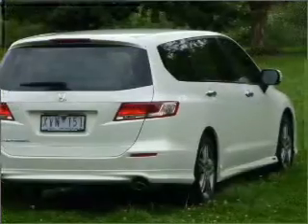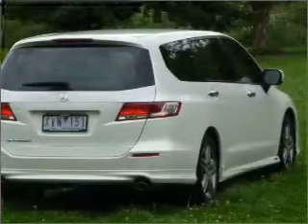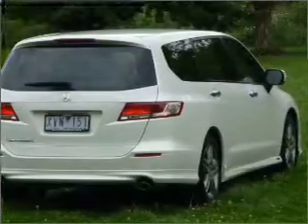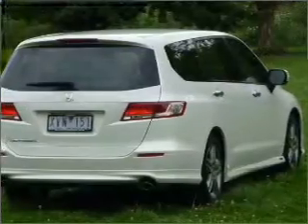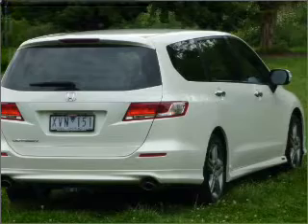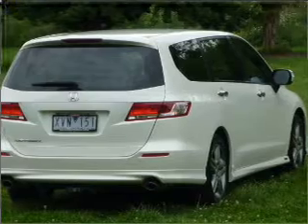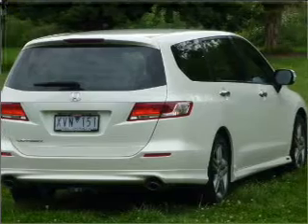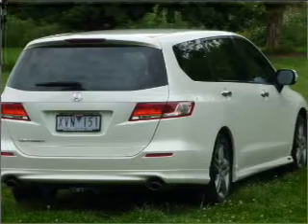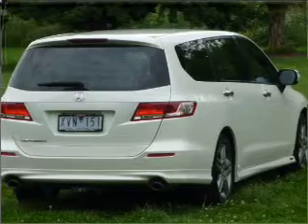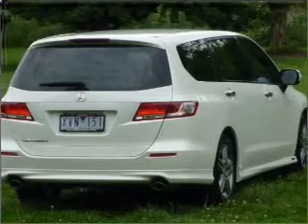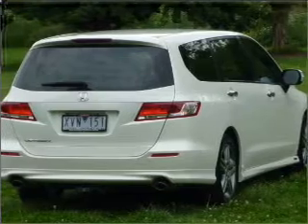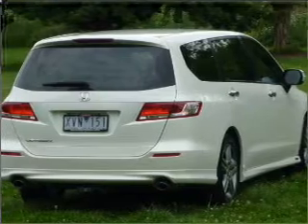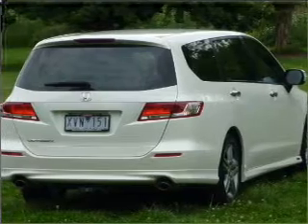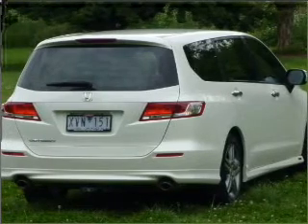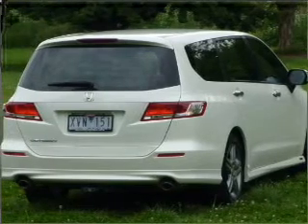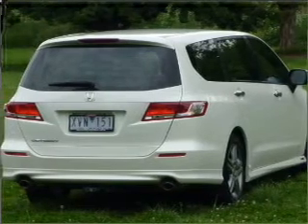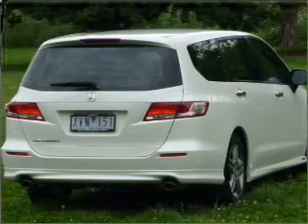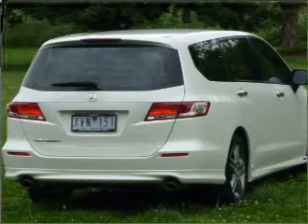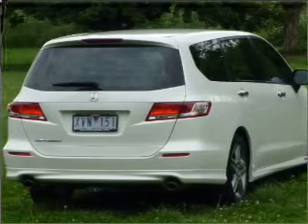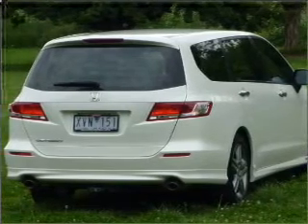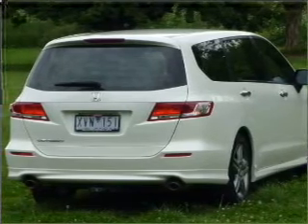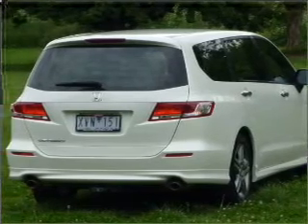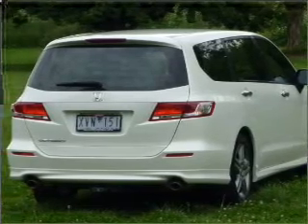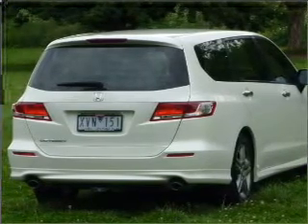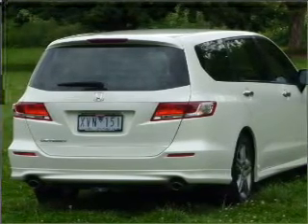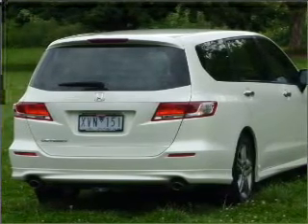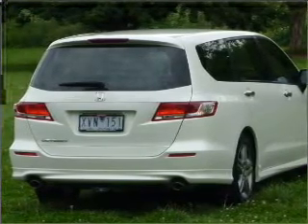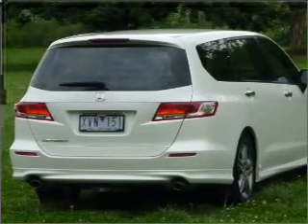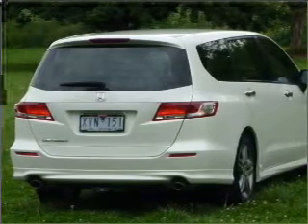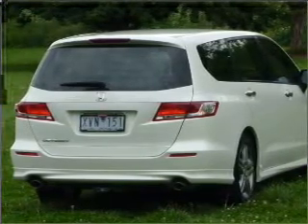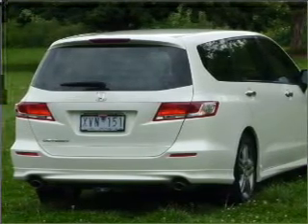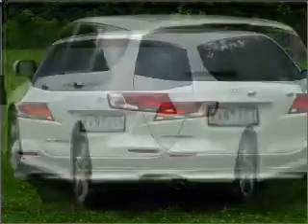Also included are ventilated disc brakes, side airbag, stability control, curtain head airbags, and an adjustable tilt steering wheel.